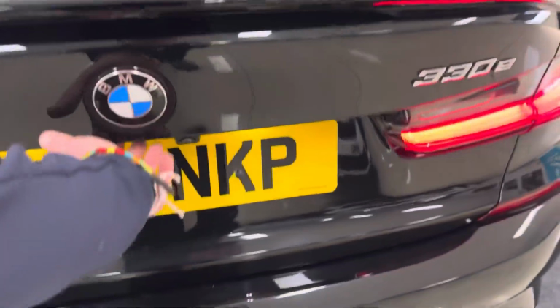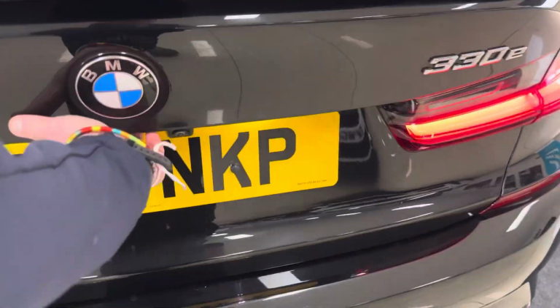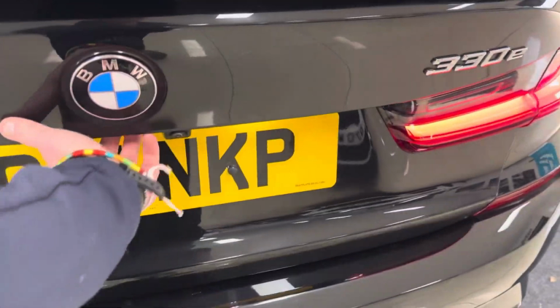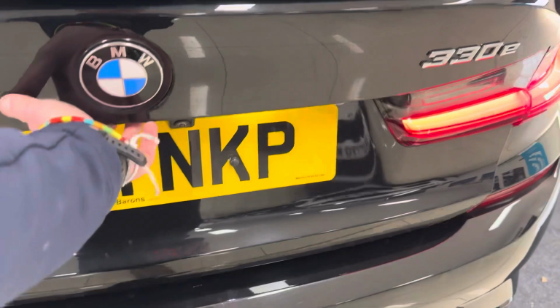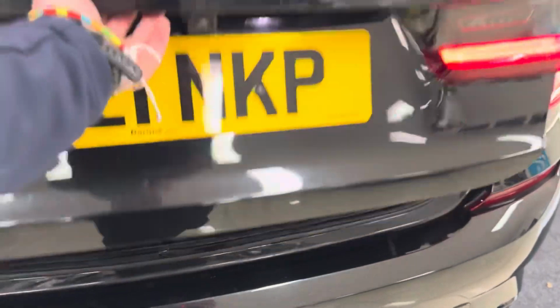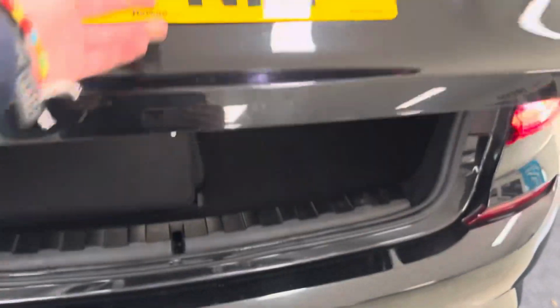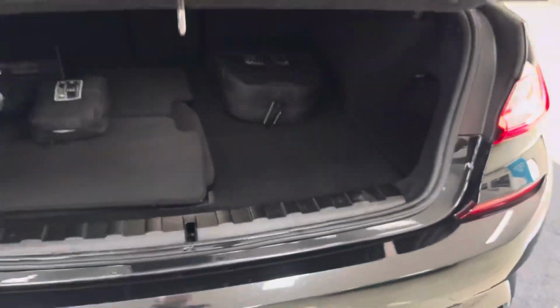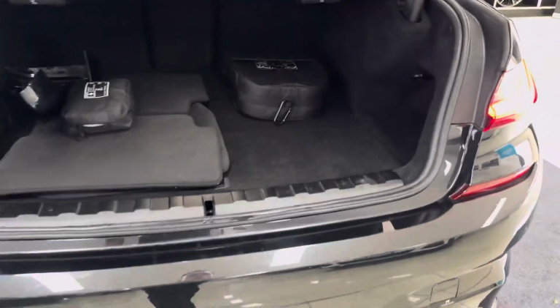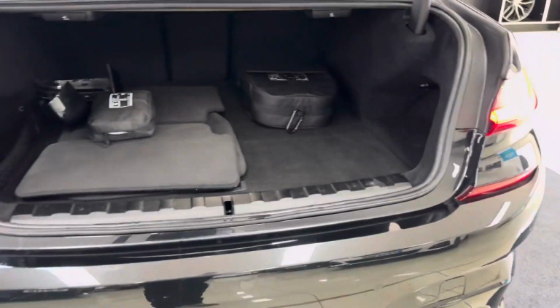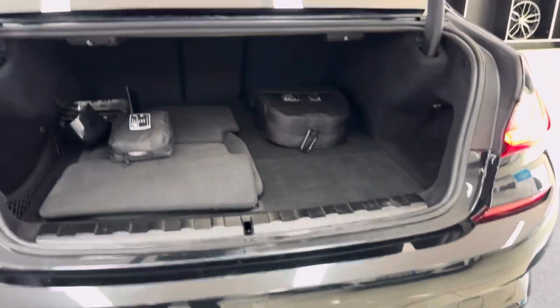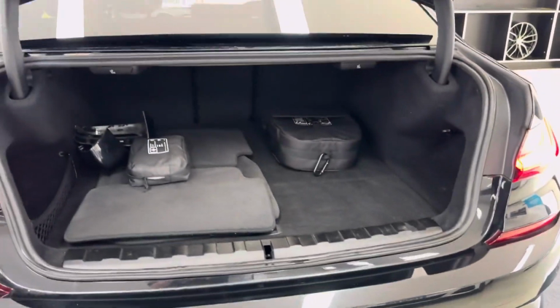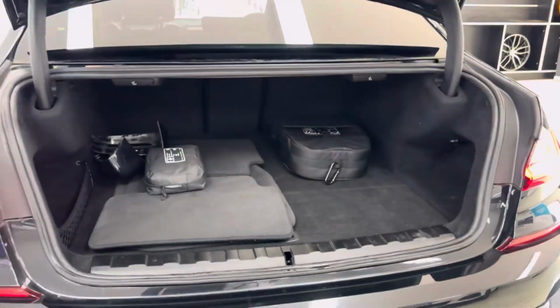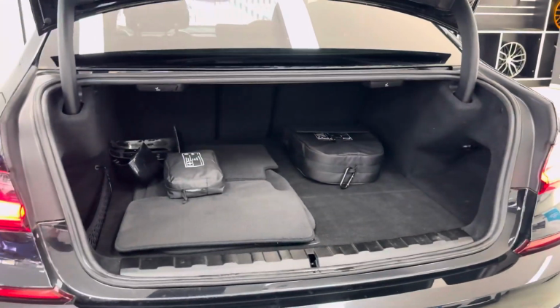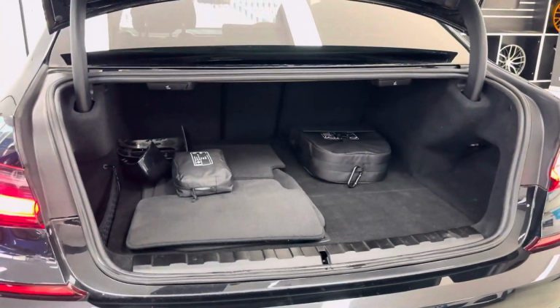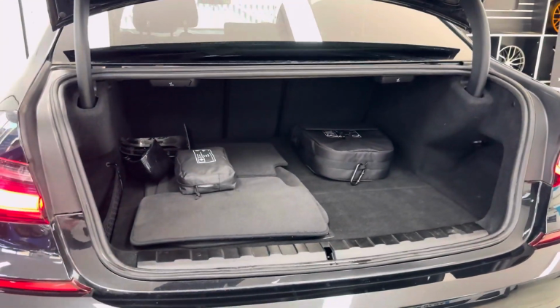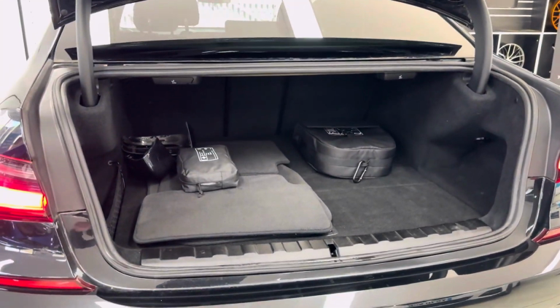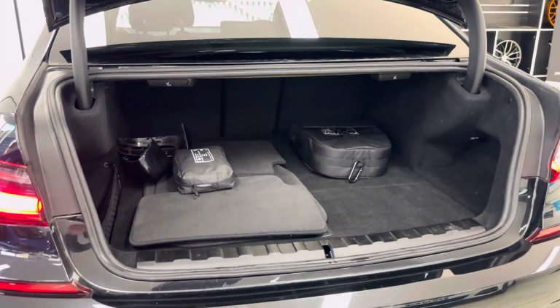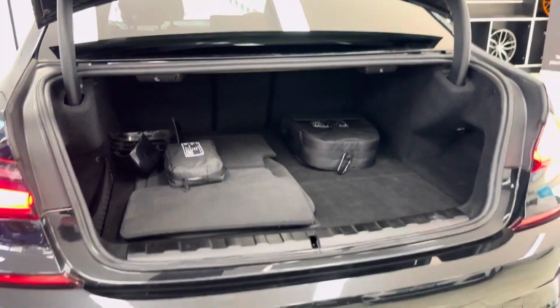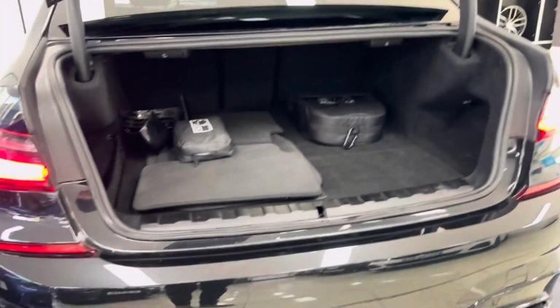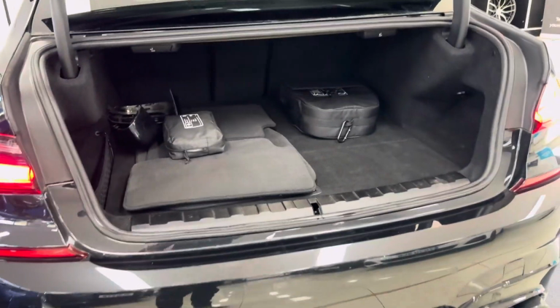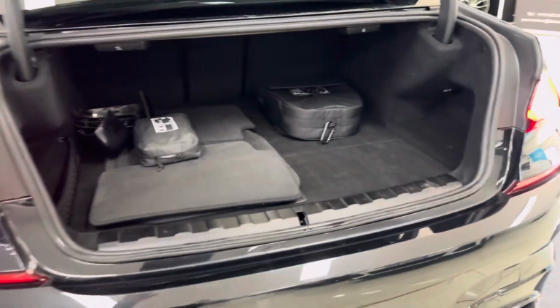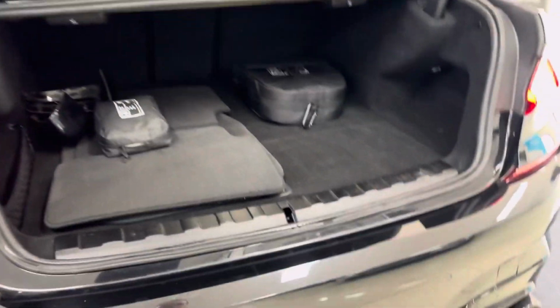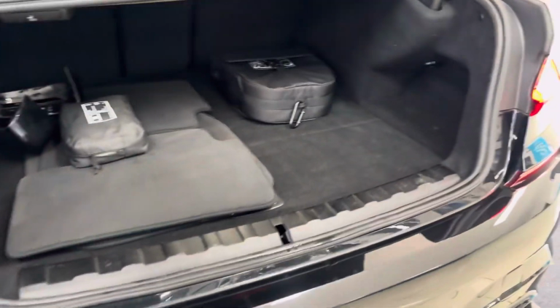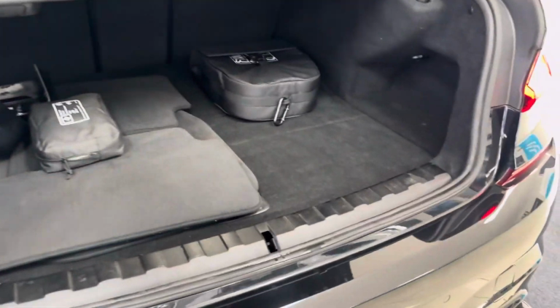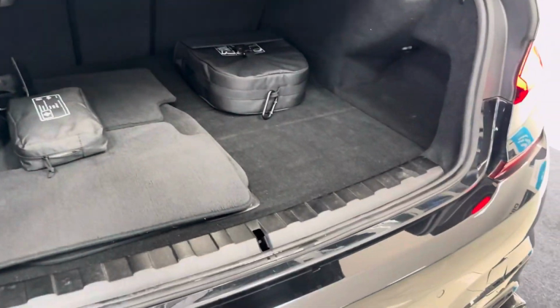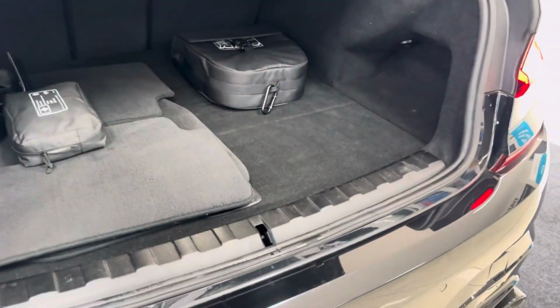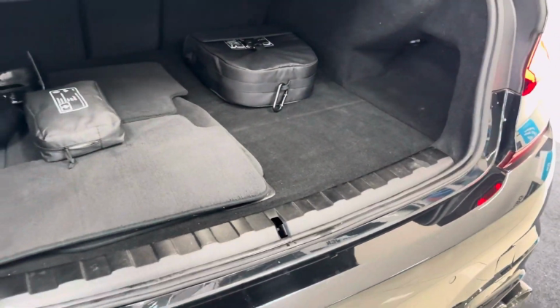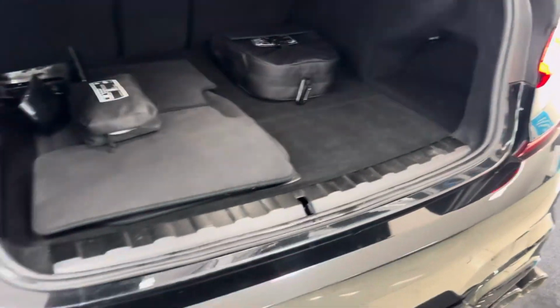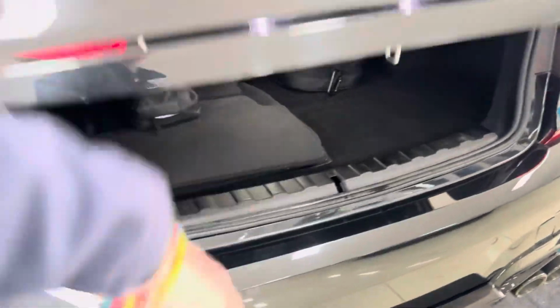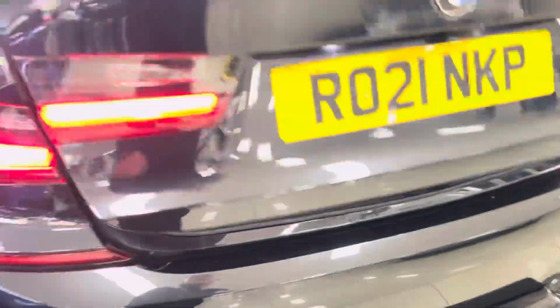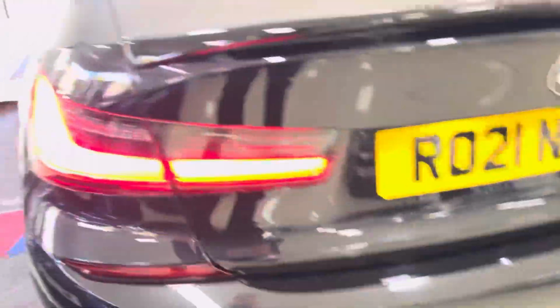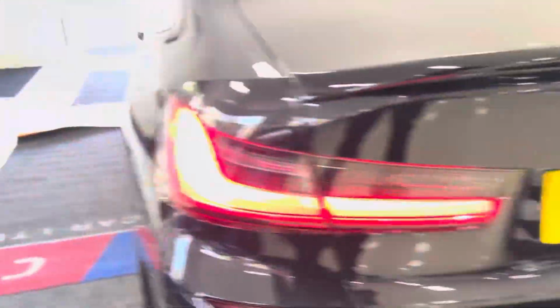You've got a reverse camera, a good size boot, including the charging cable in there and folding rear seats.